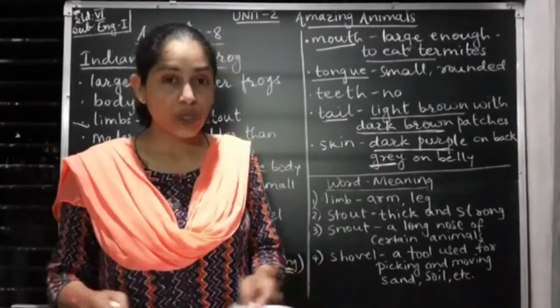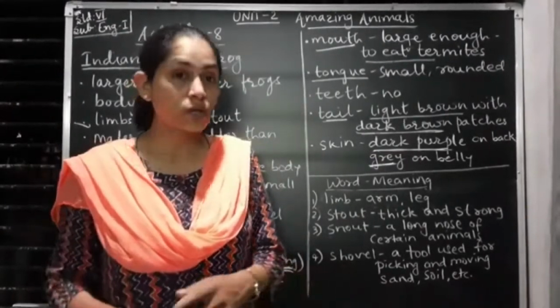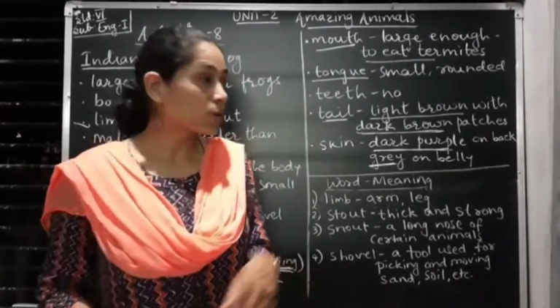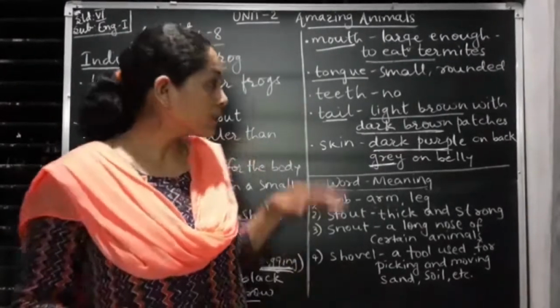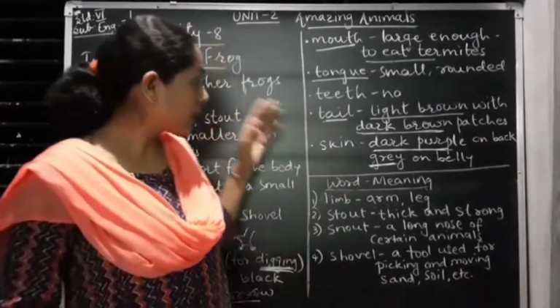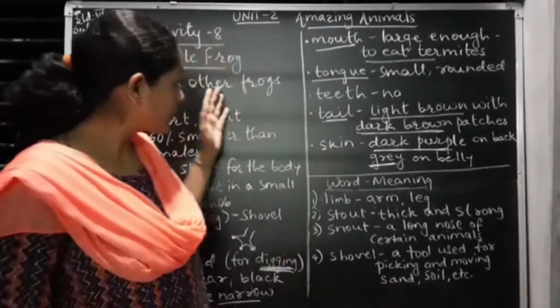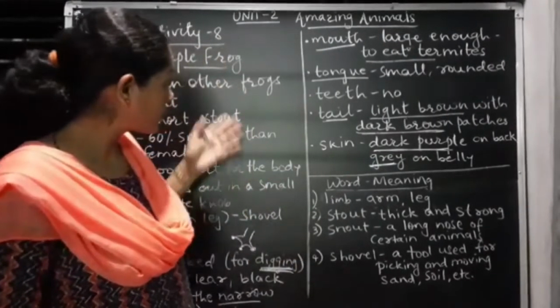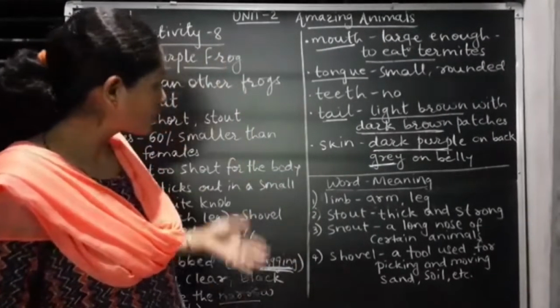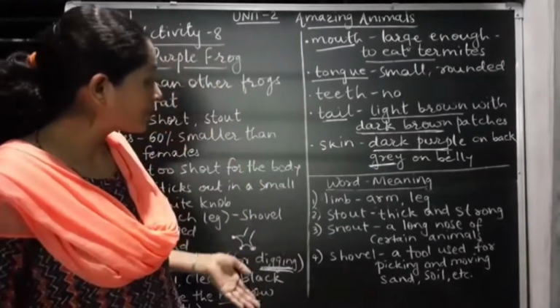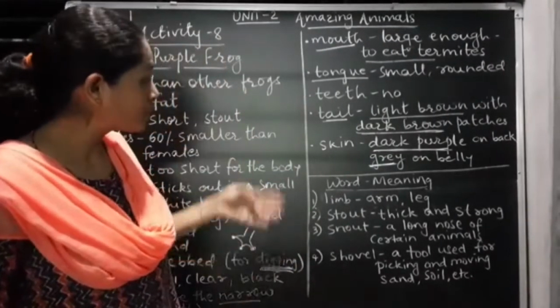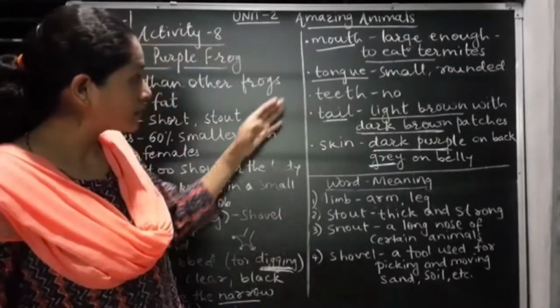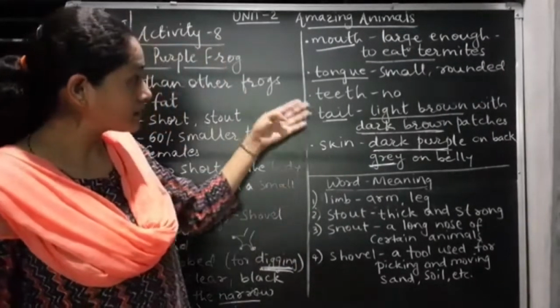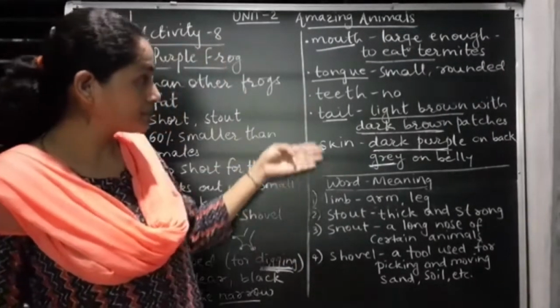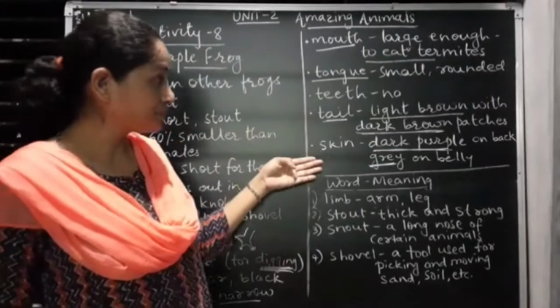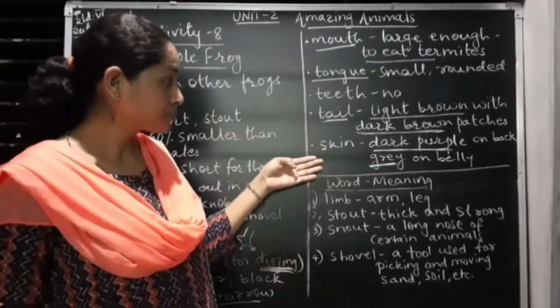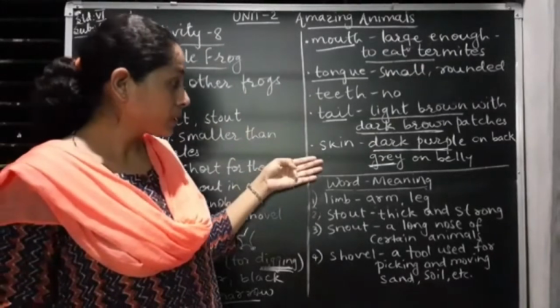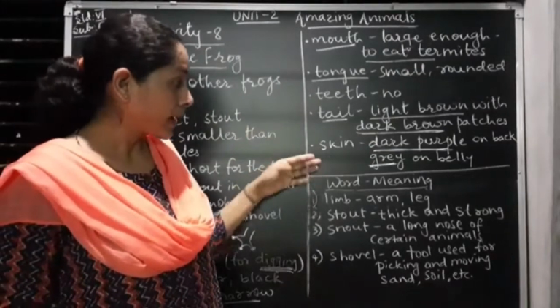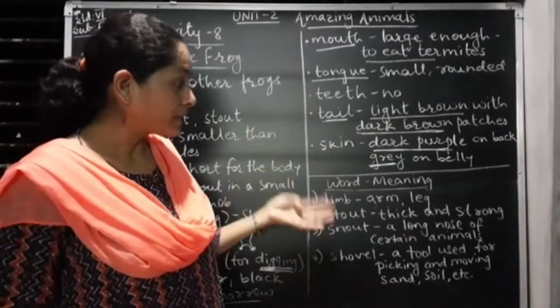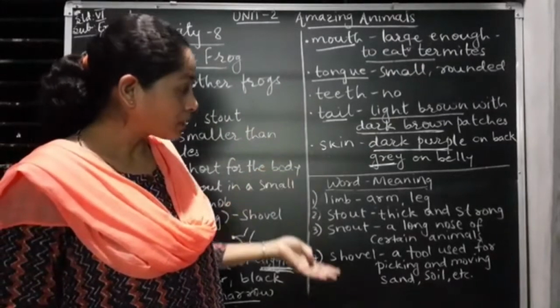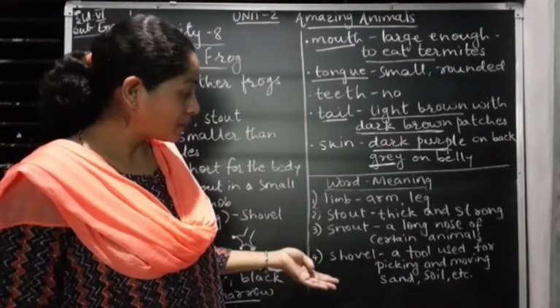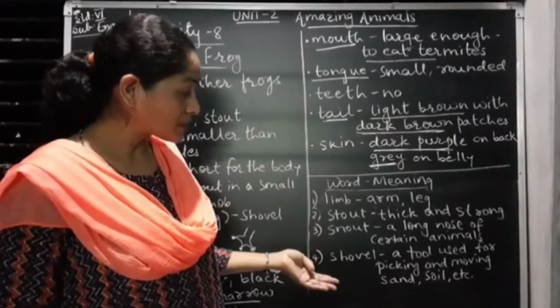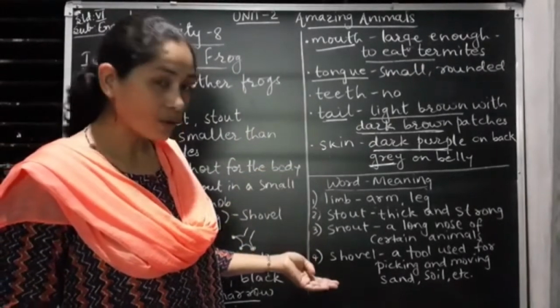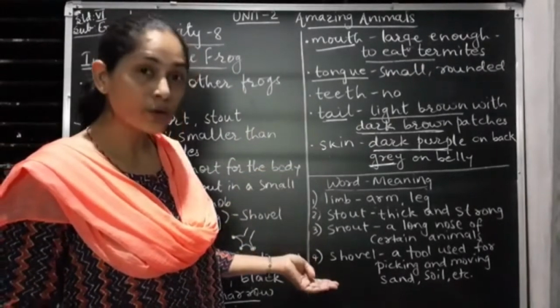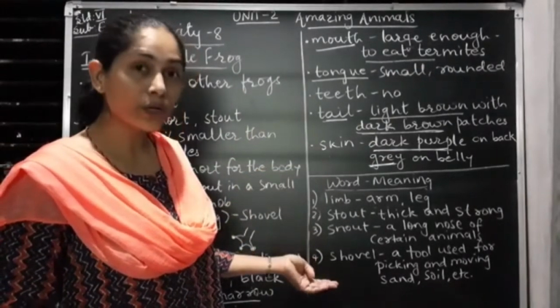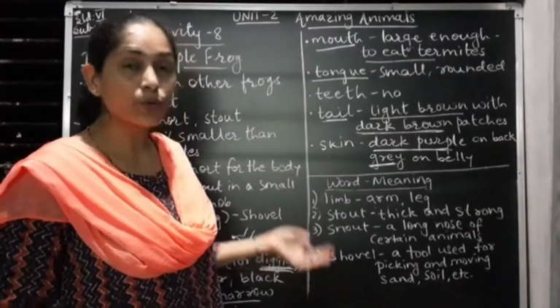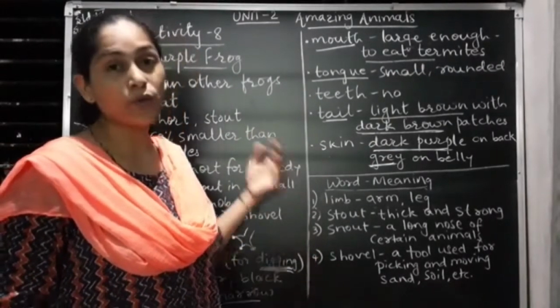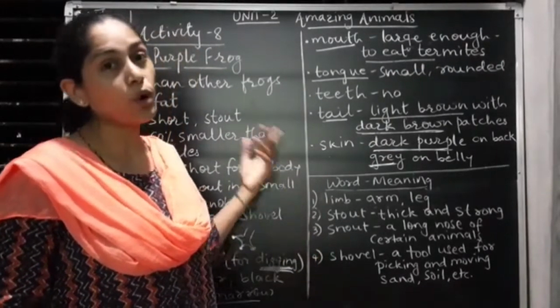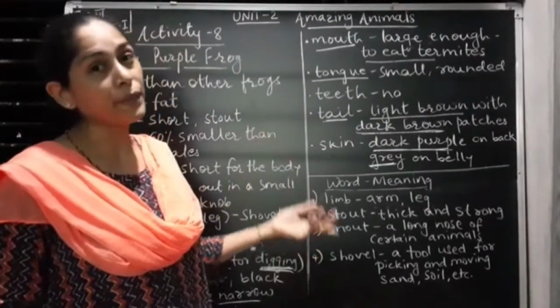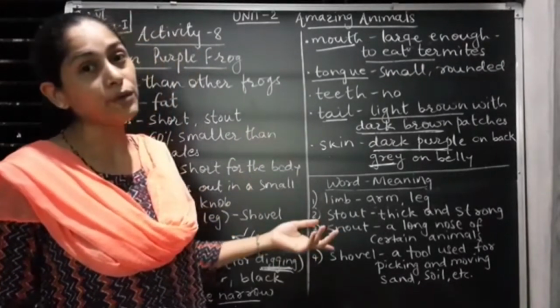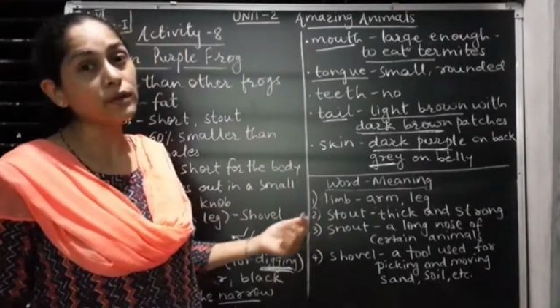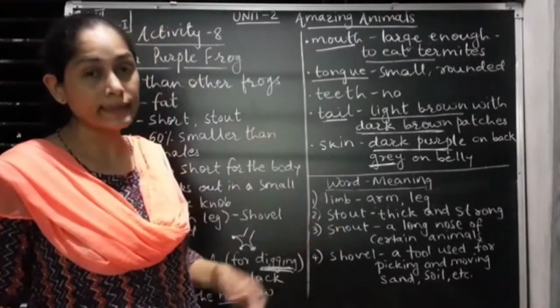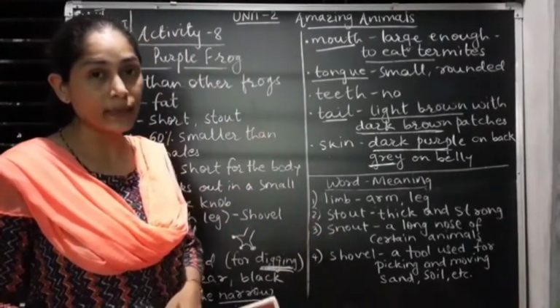Here I have written all the main points. The meanings are also here — you have to copy them in your classwork.